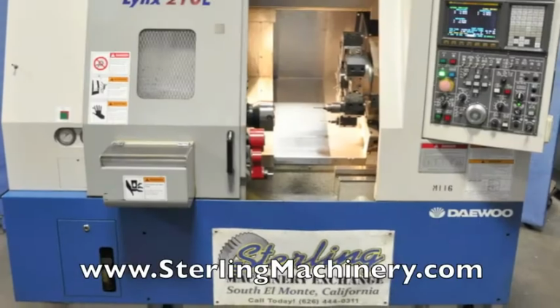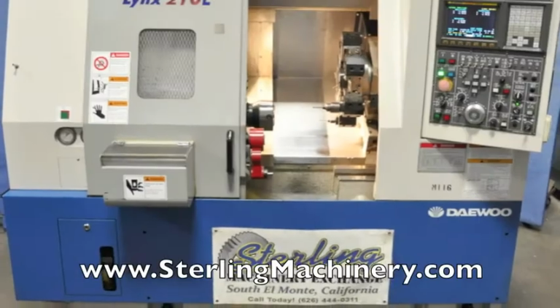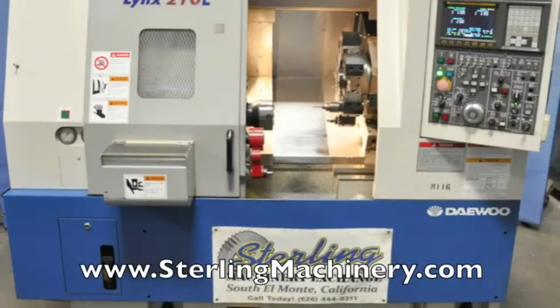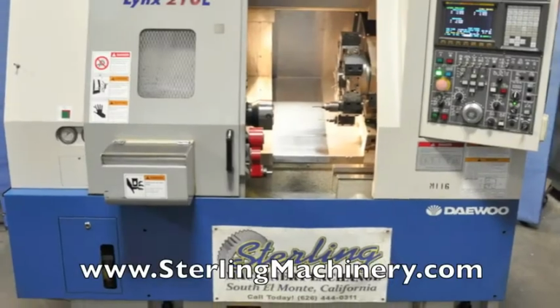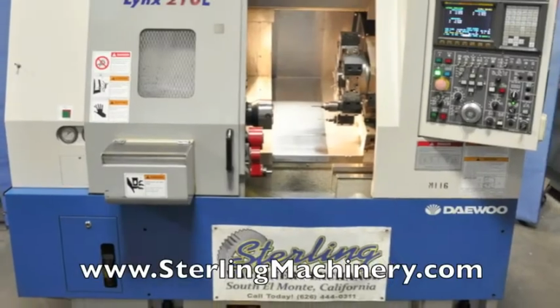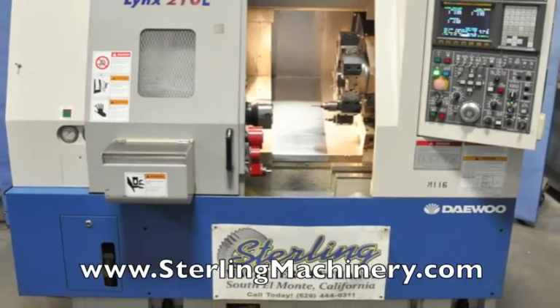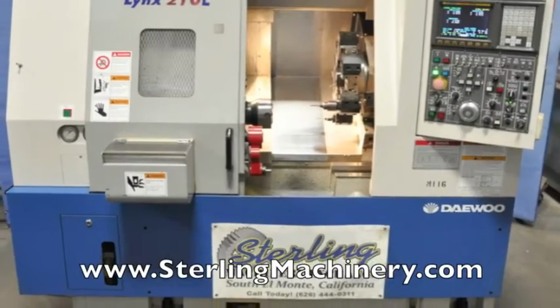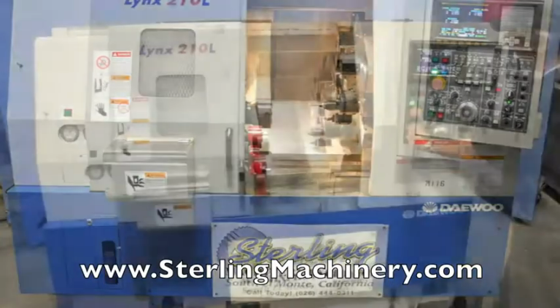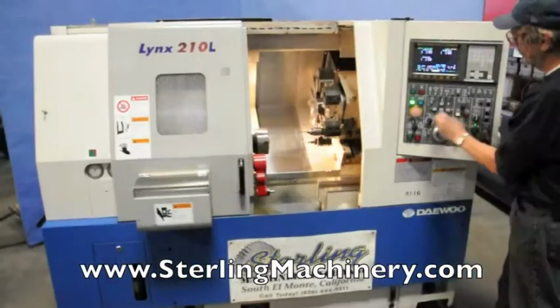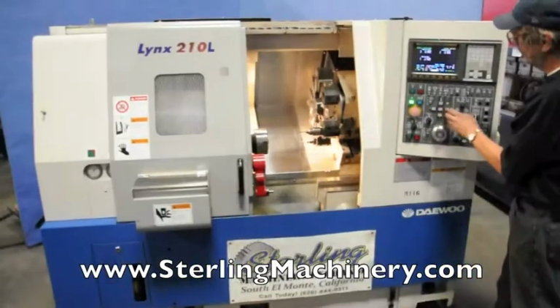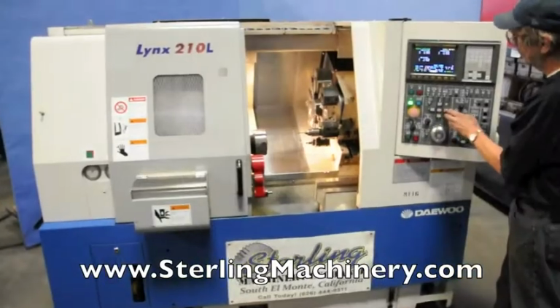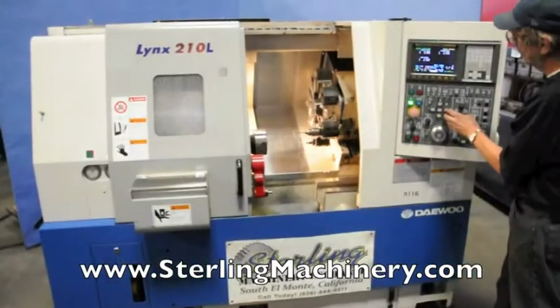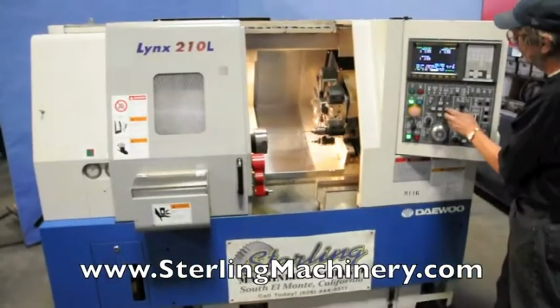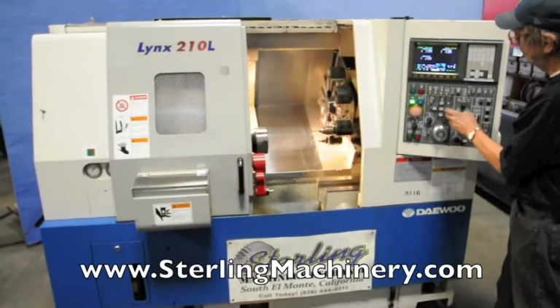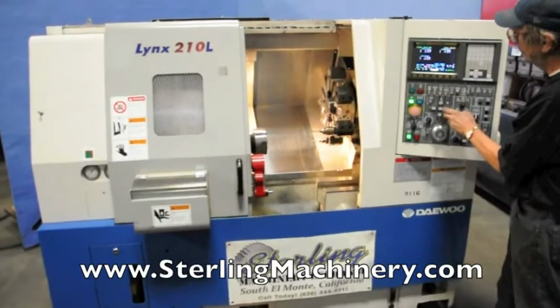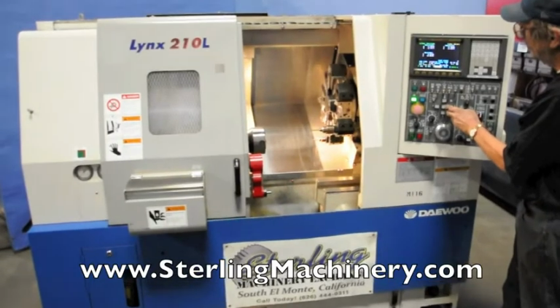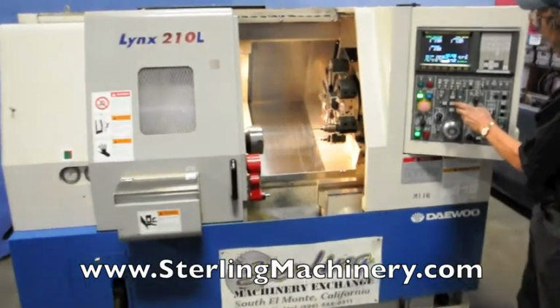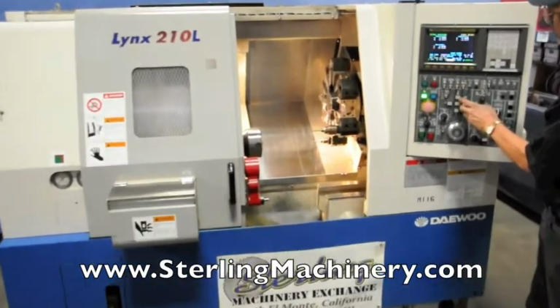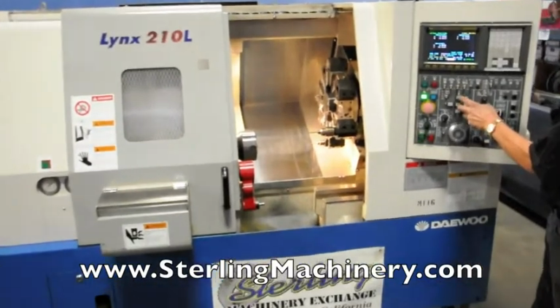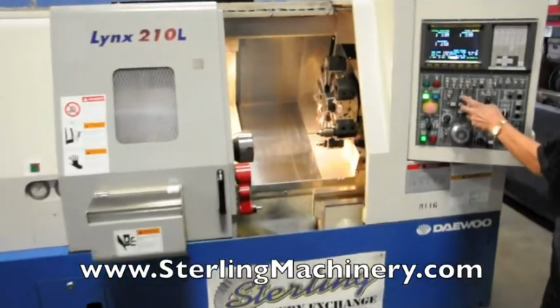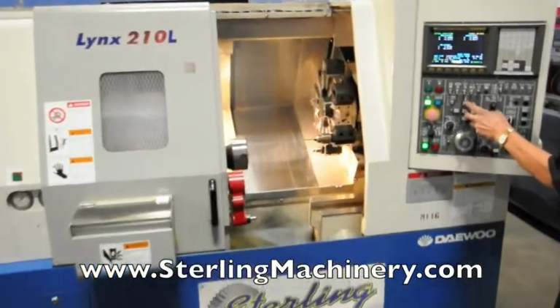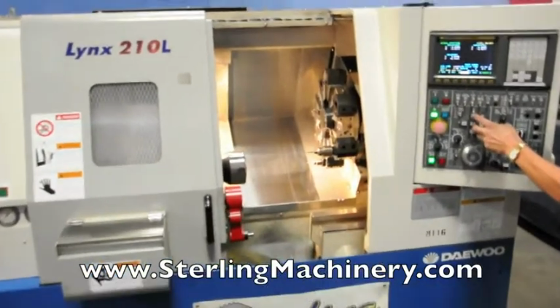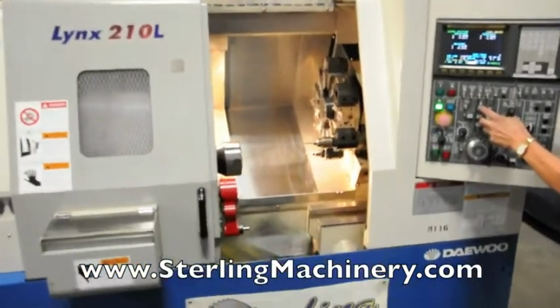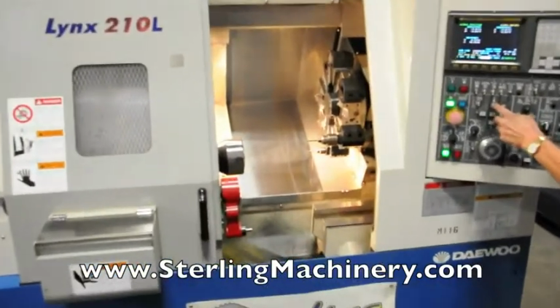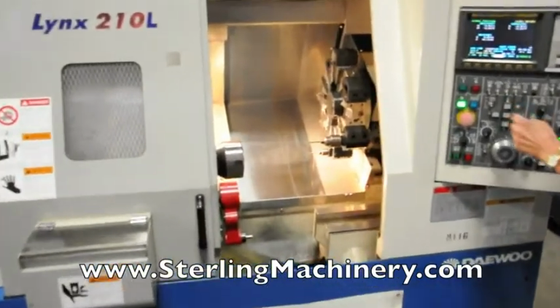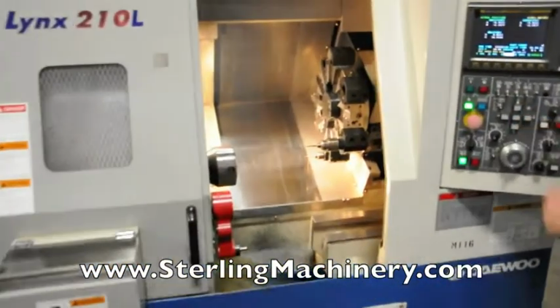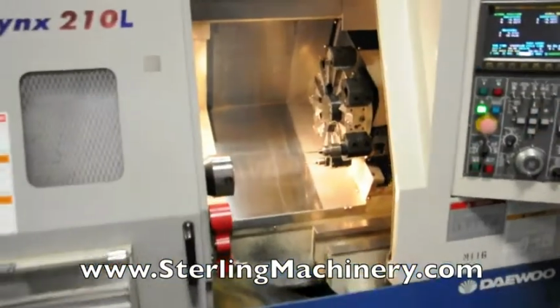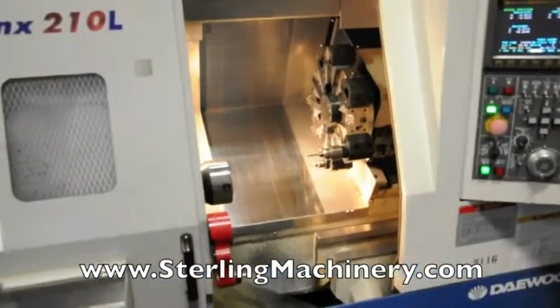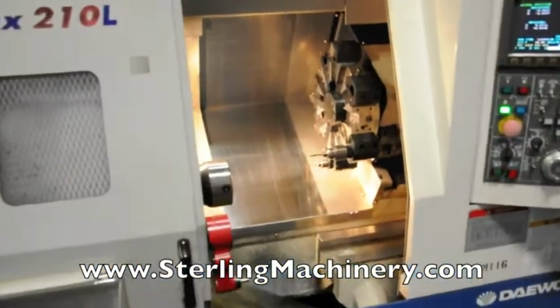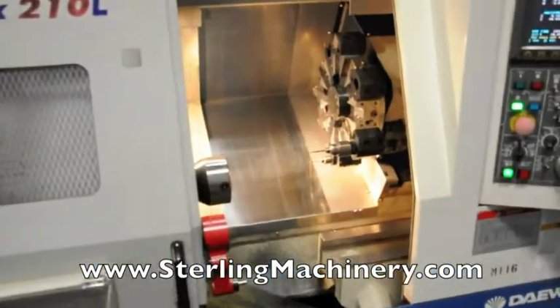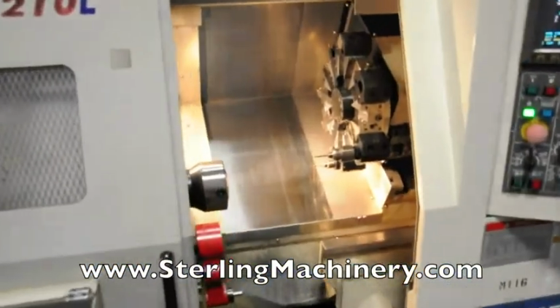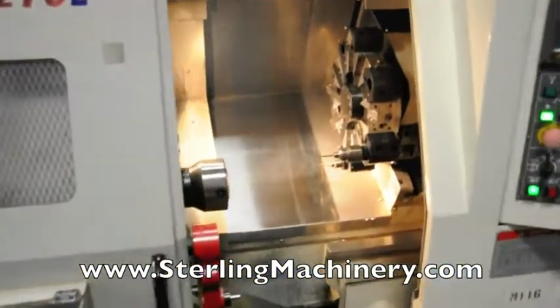Sterling Machinery is proud to offer this used 2002 Daewoo CNC turning center with a Fanuc controller.